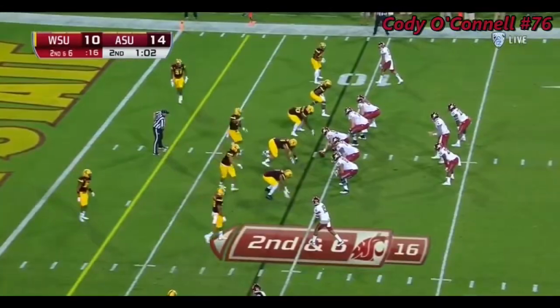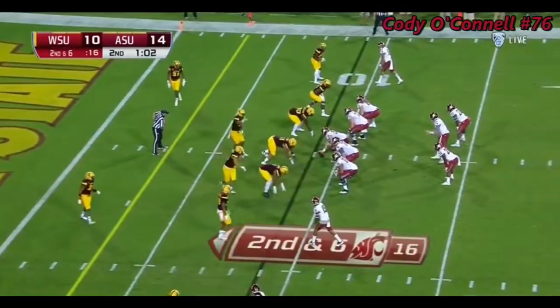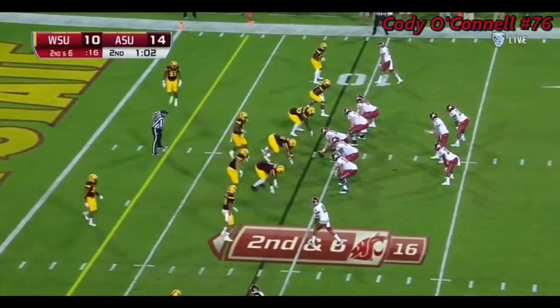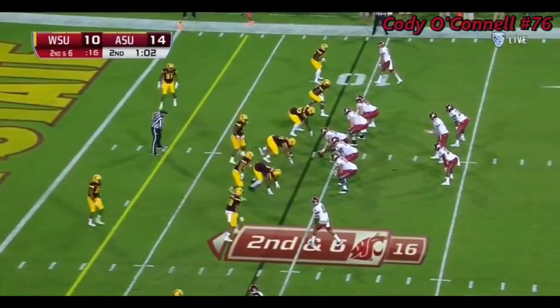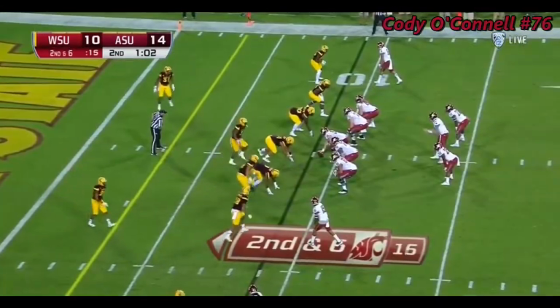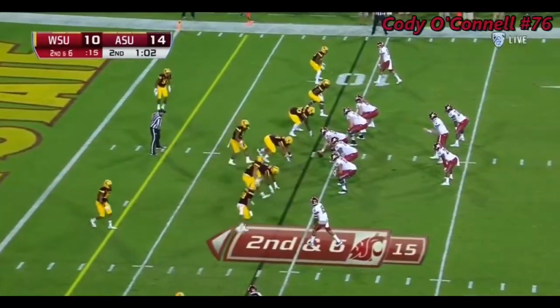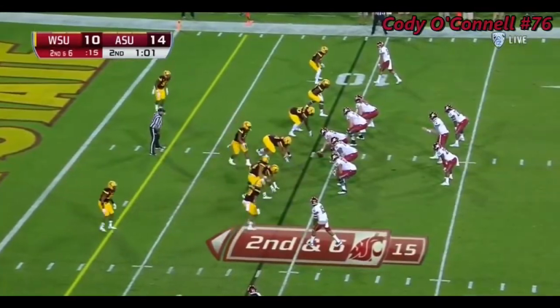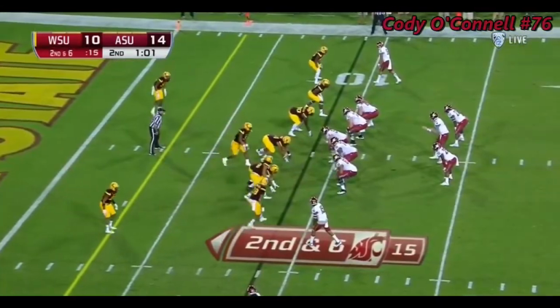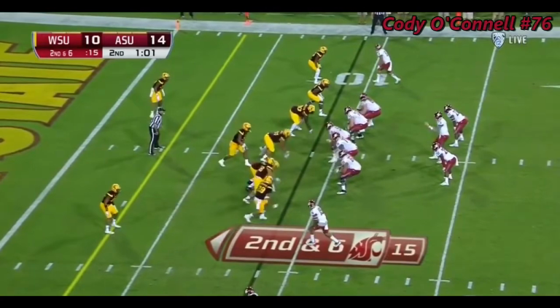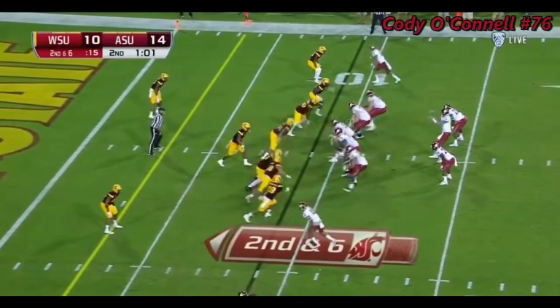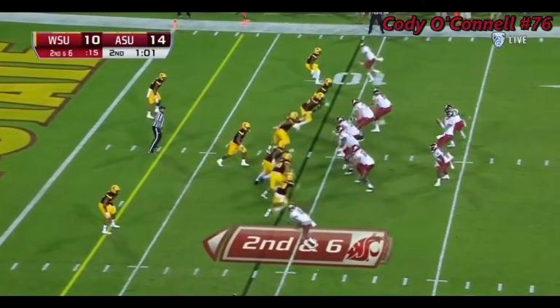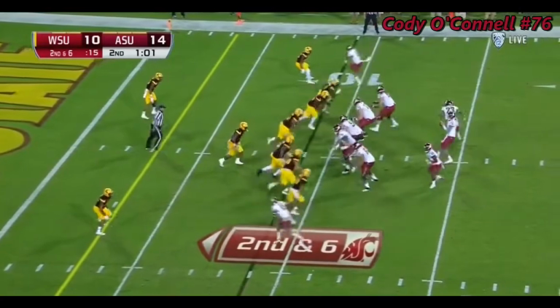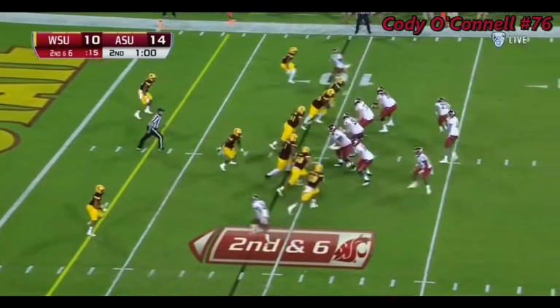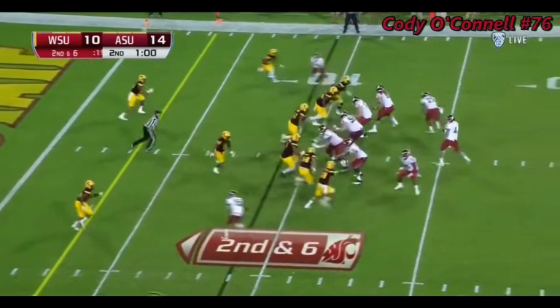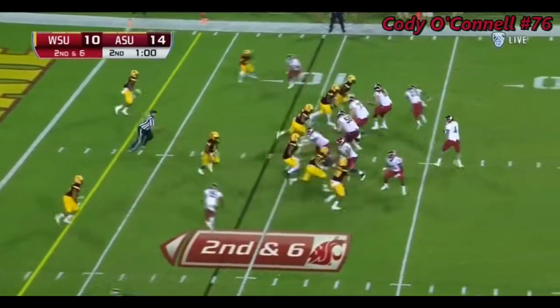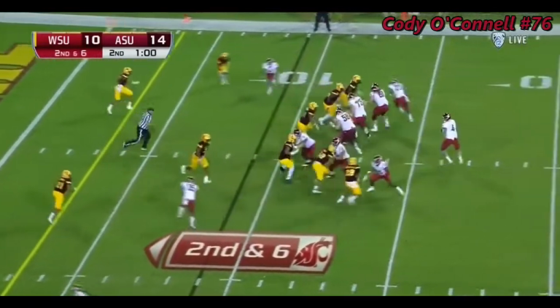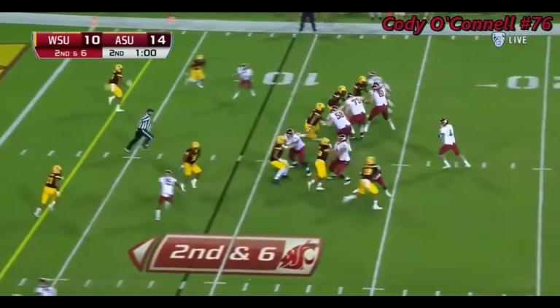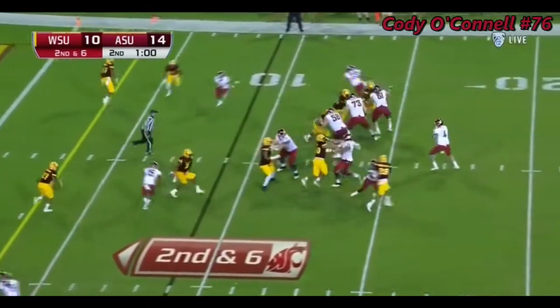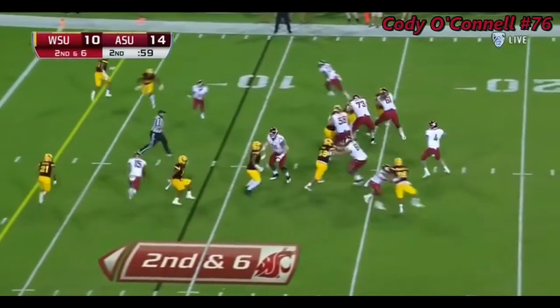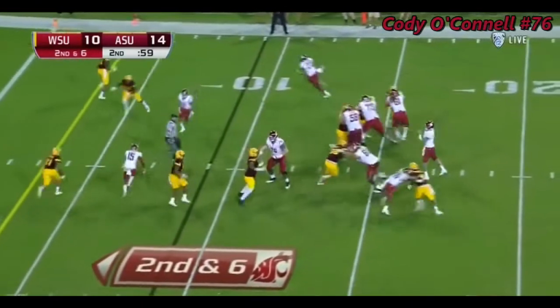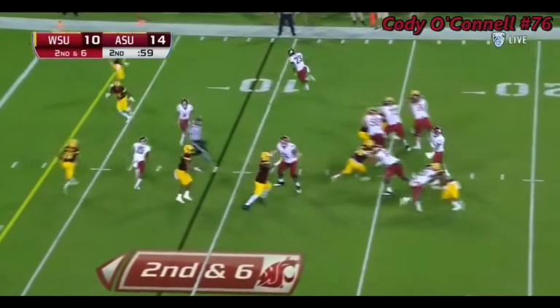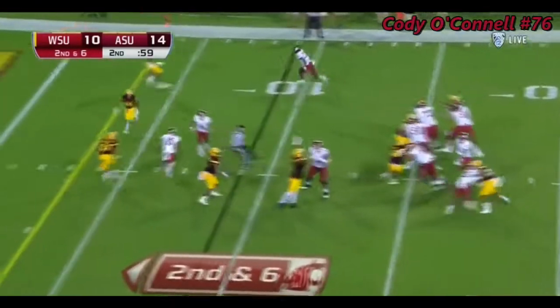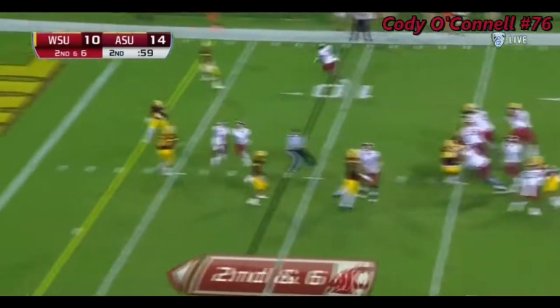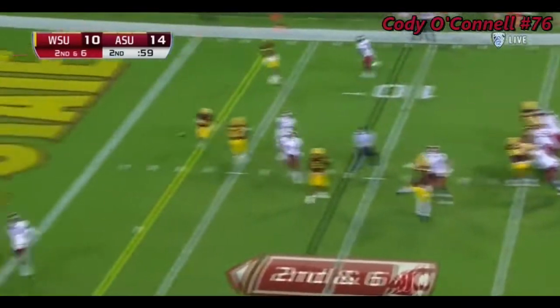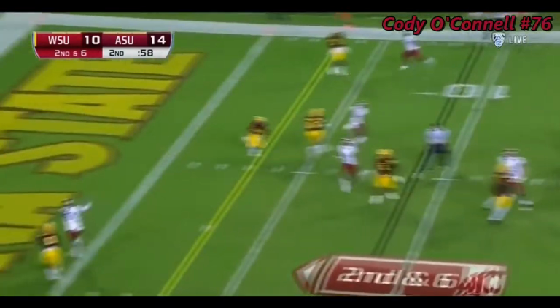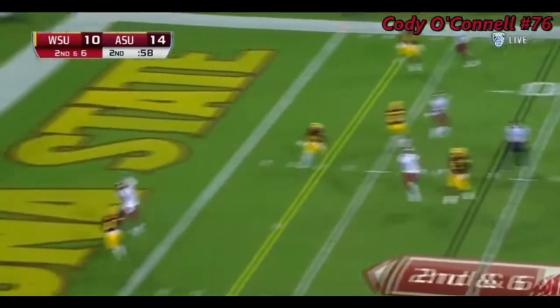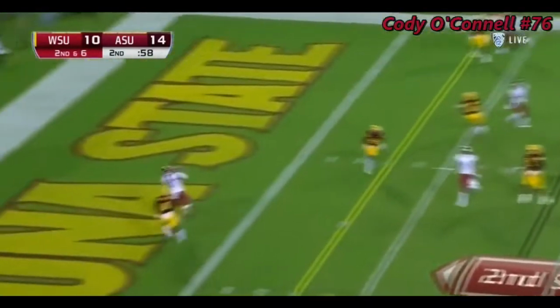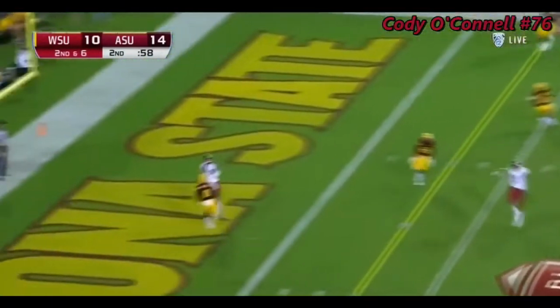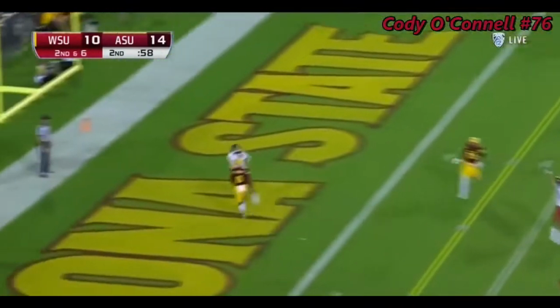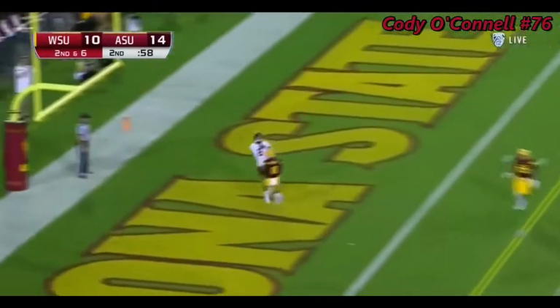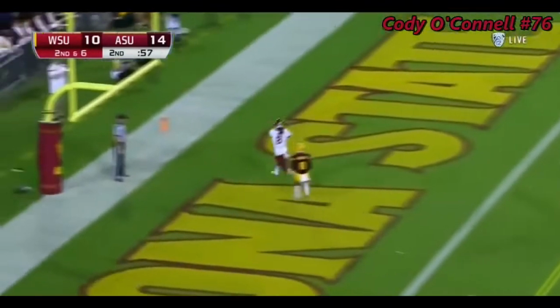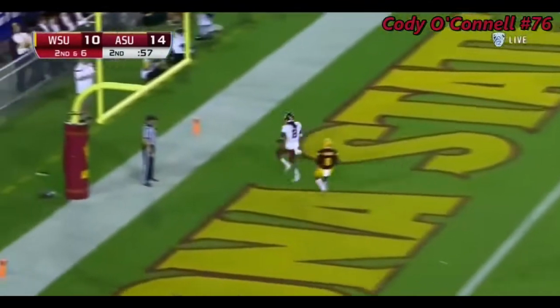Gerard Wicks and Jamal Morrow in the backfield on second down. Falk — end zone. Touchdown.